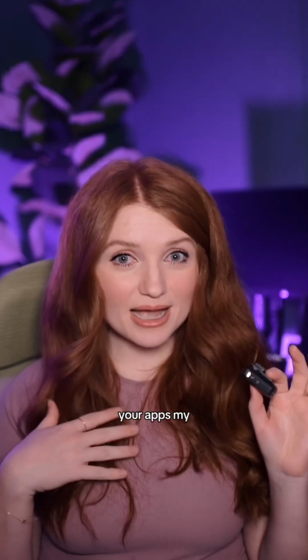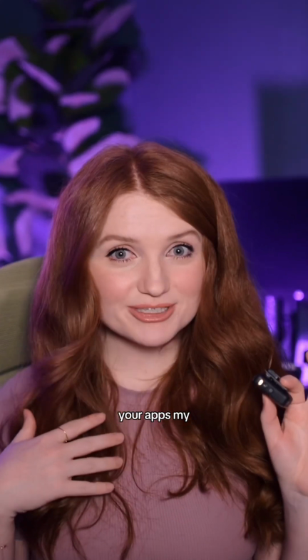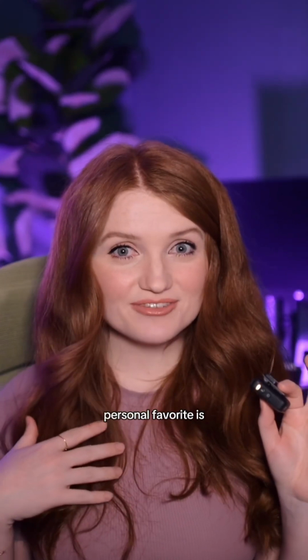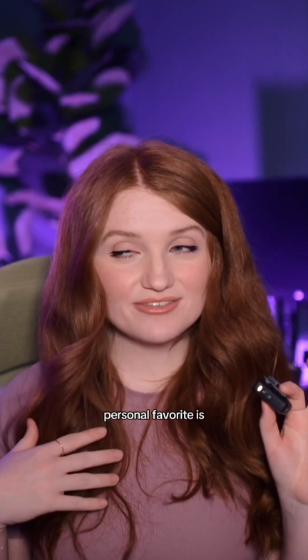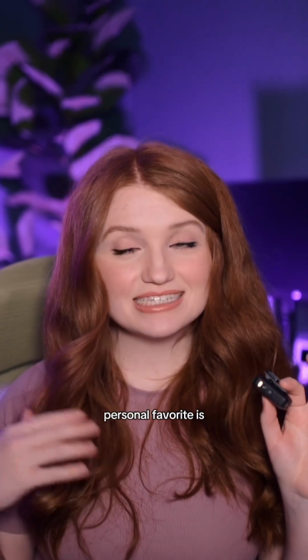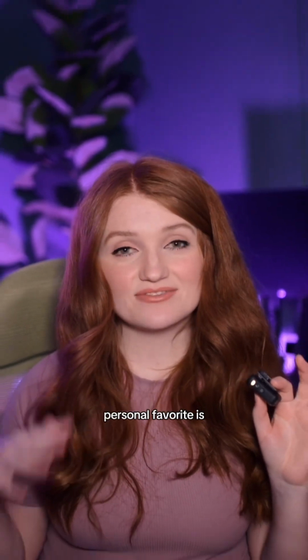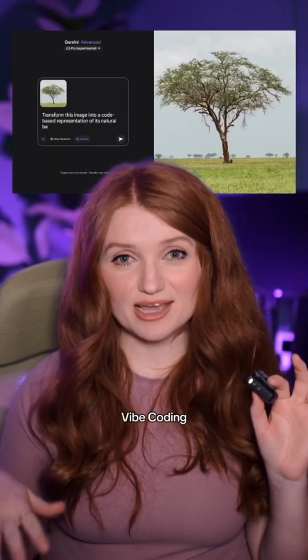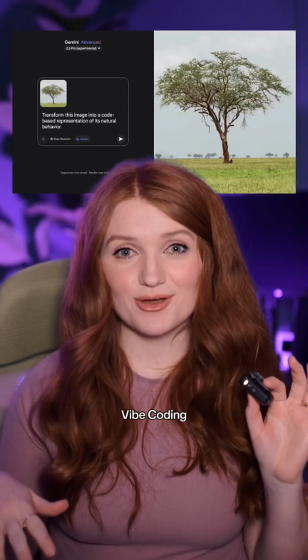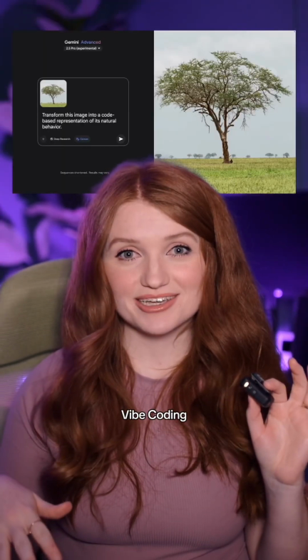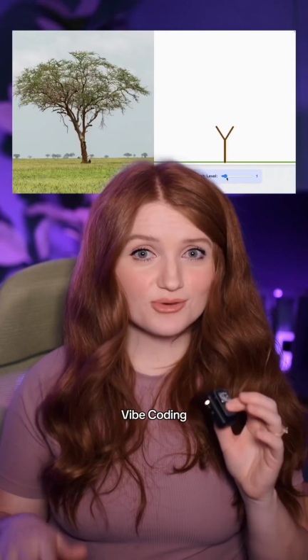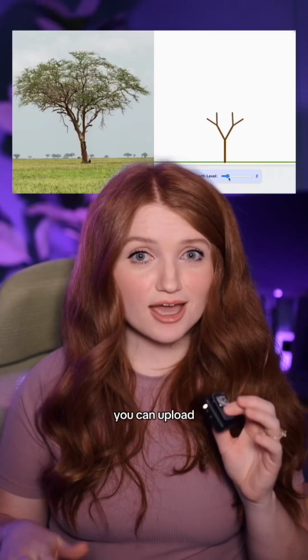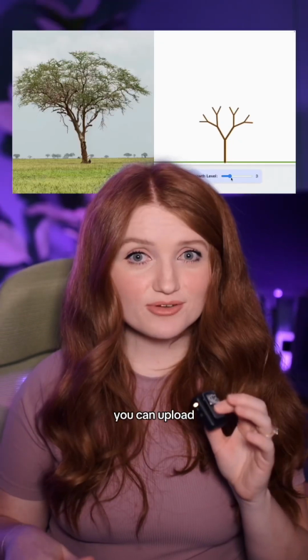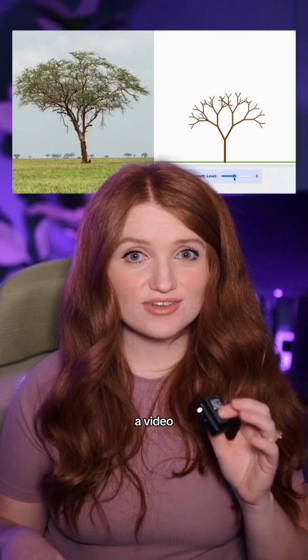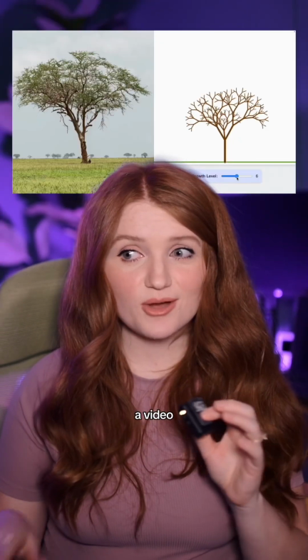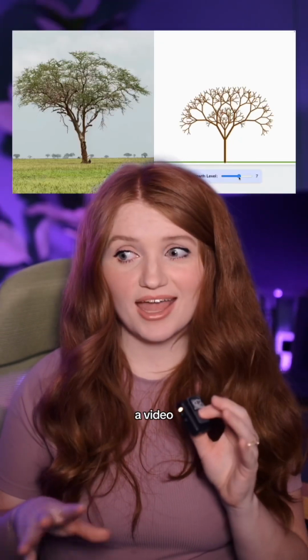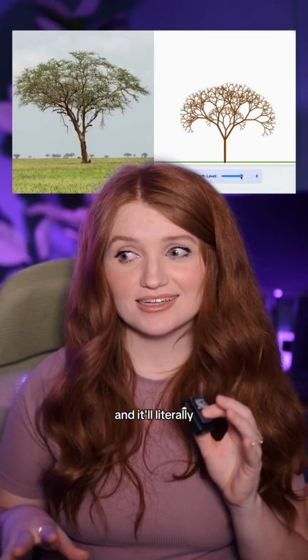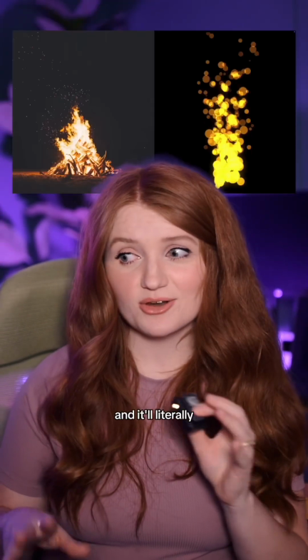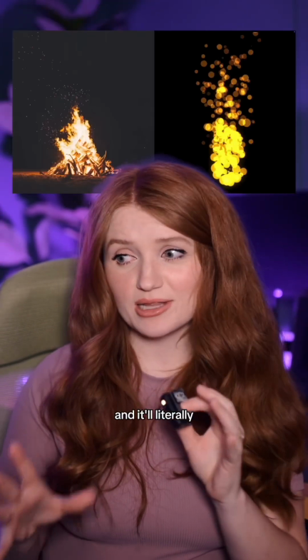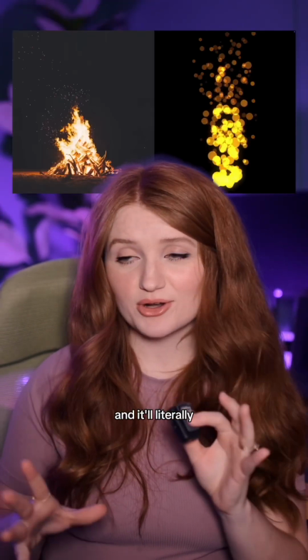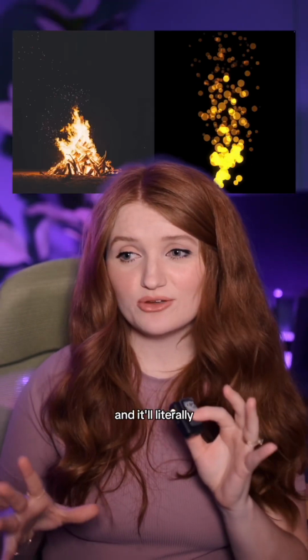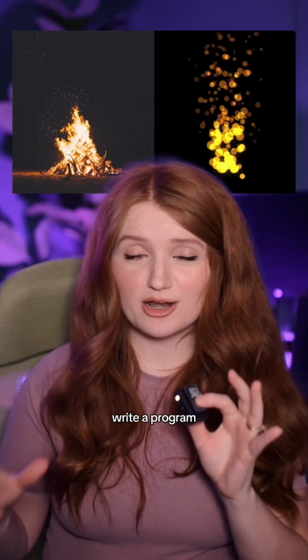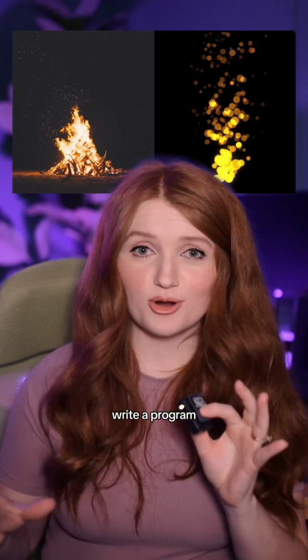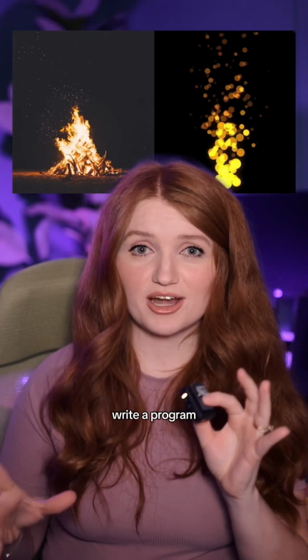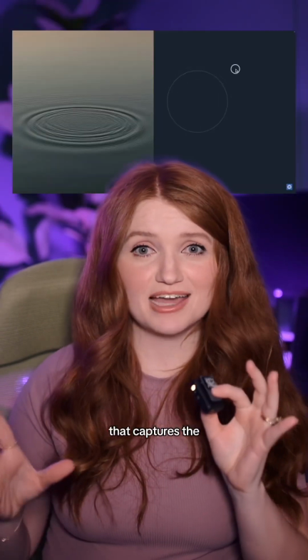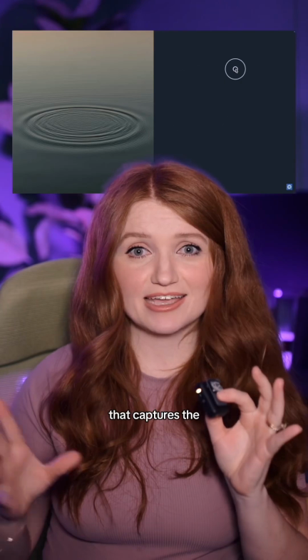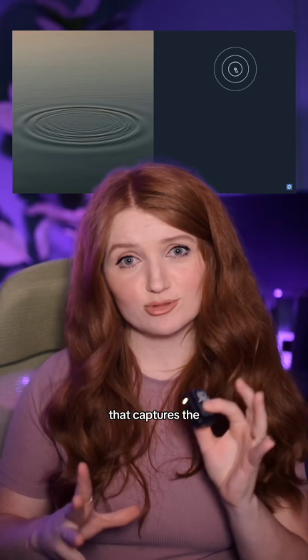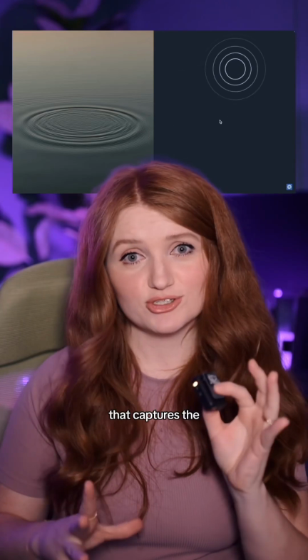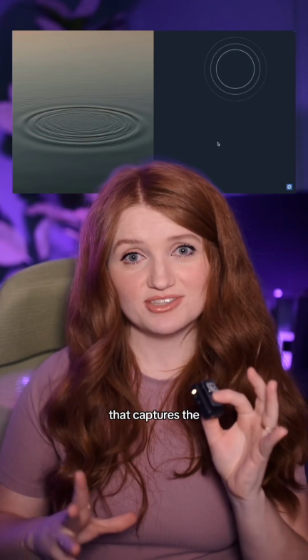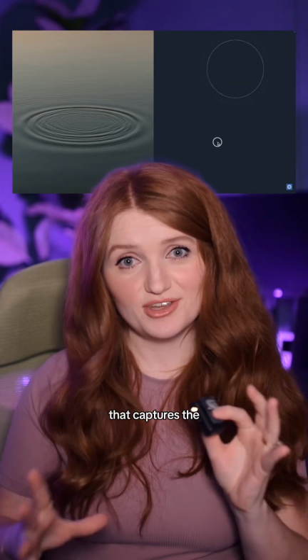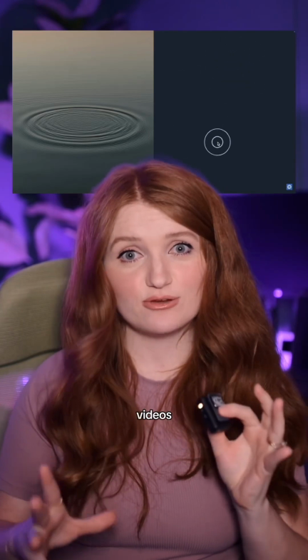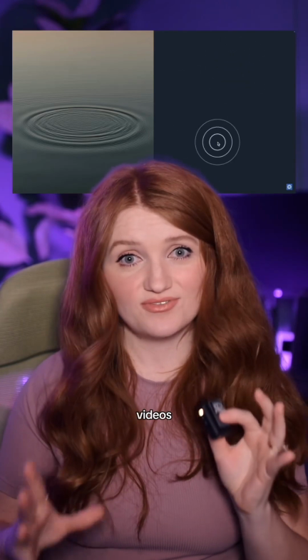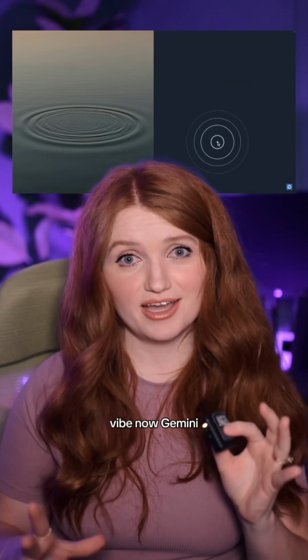My personal favorite is vibe coding. You can upload a video and it'll literally write a program that captures the video's vibe.